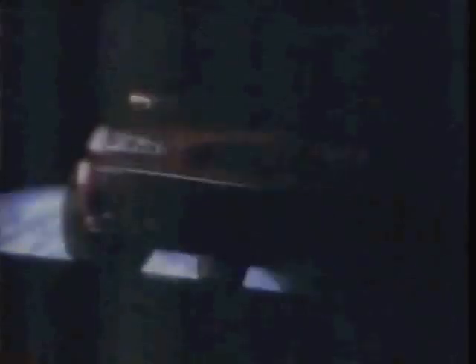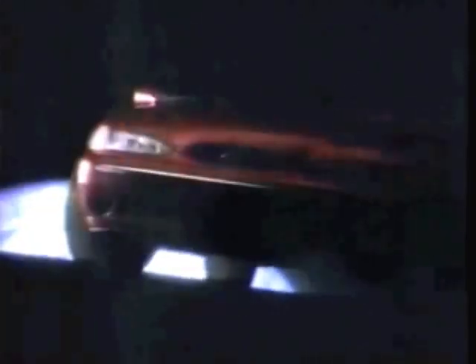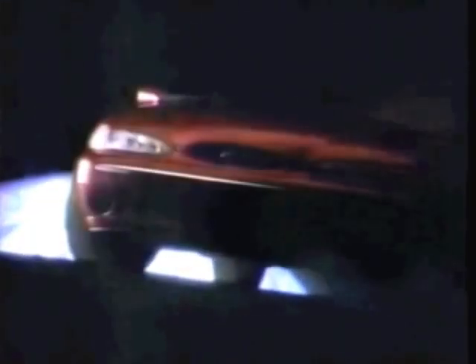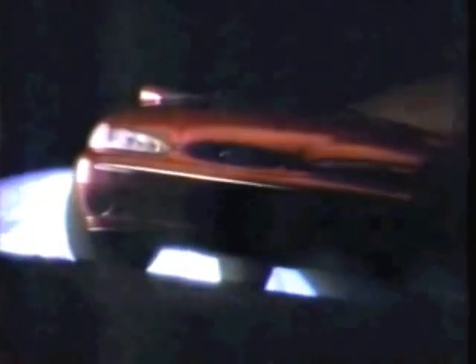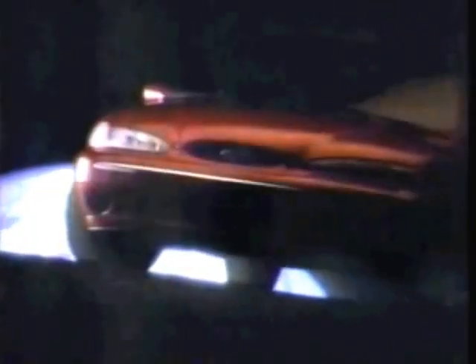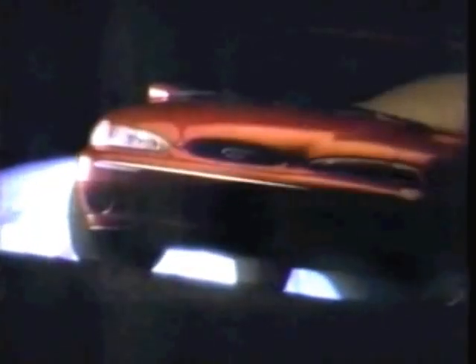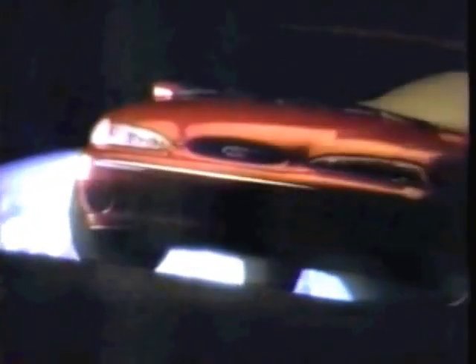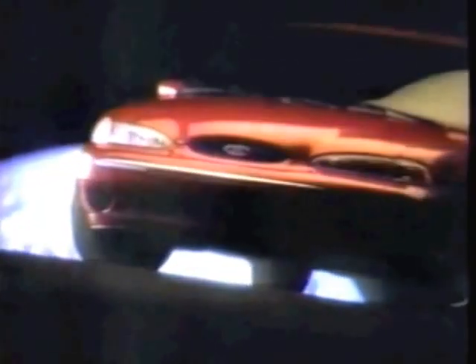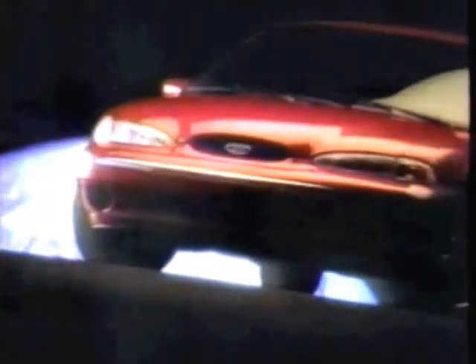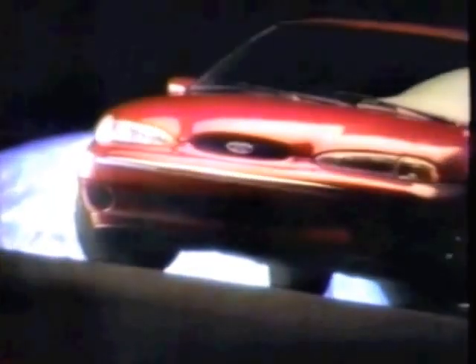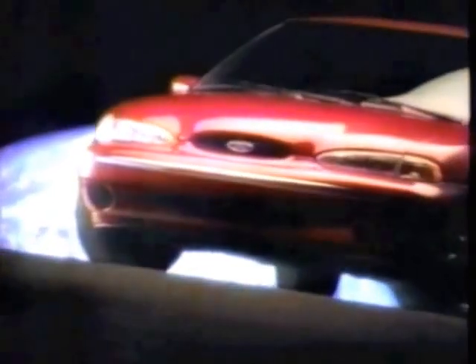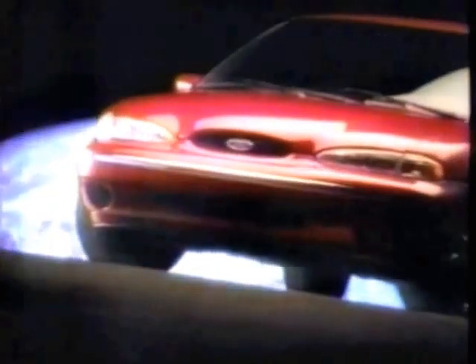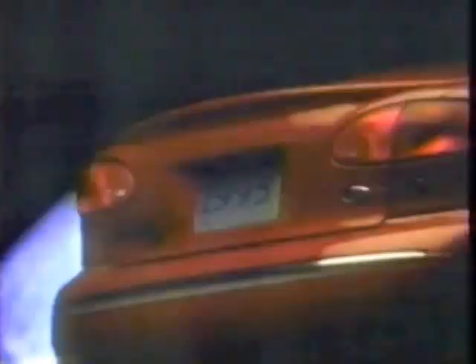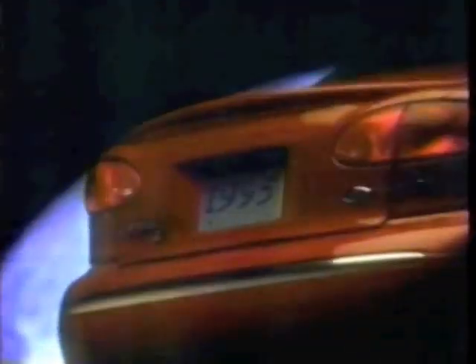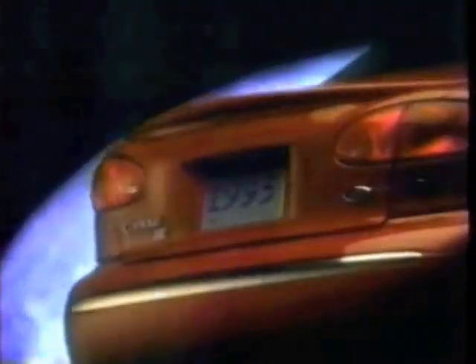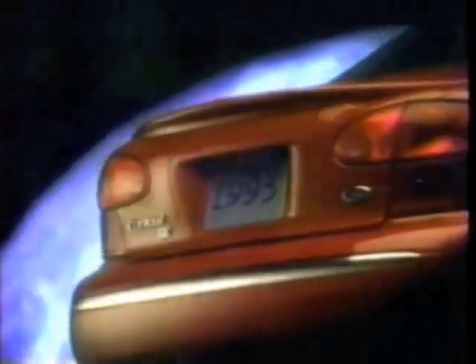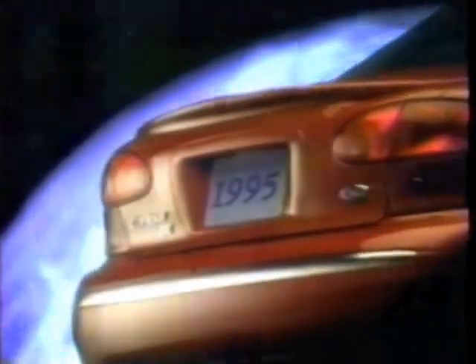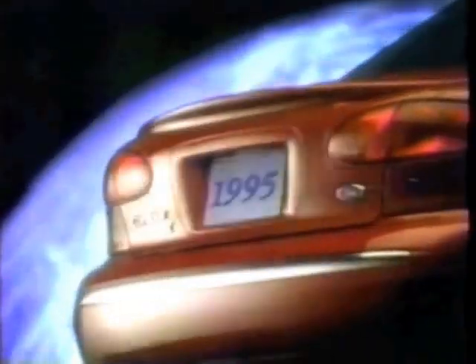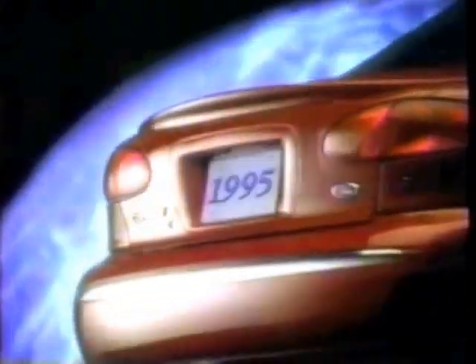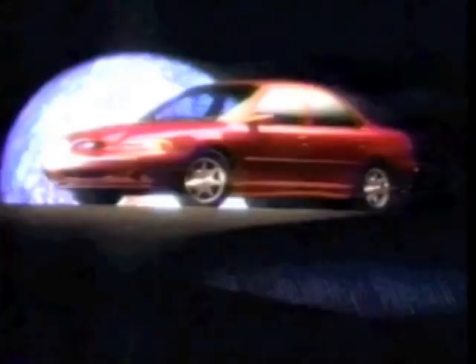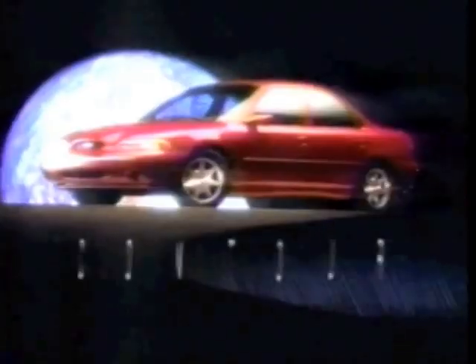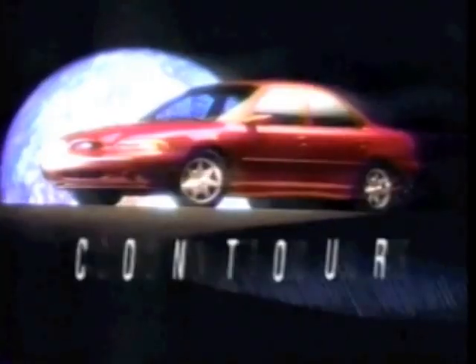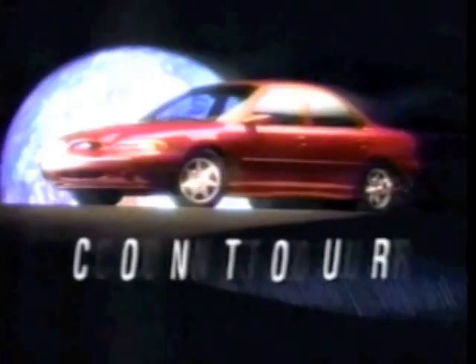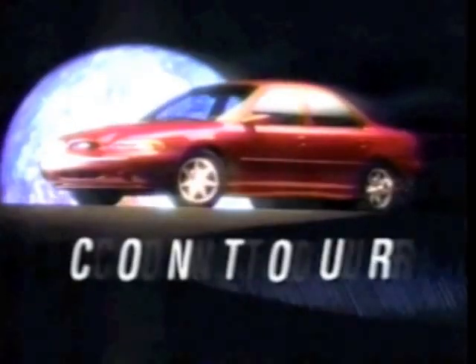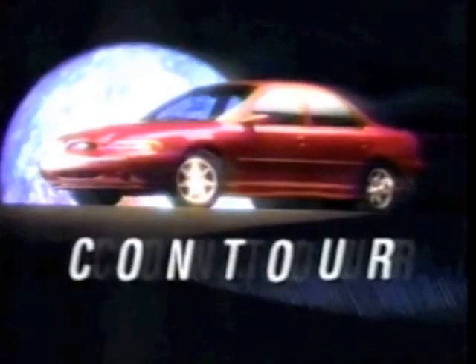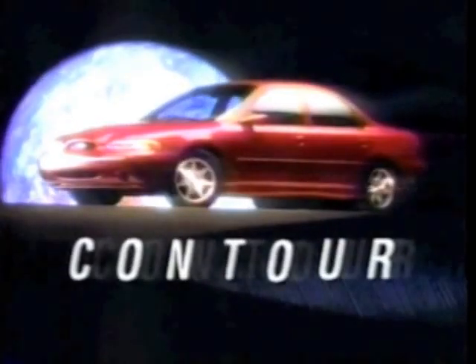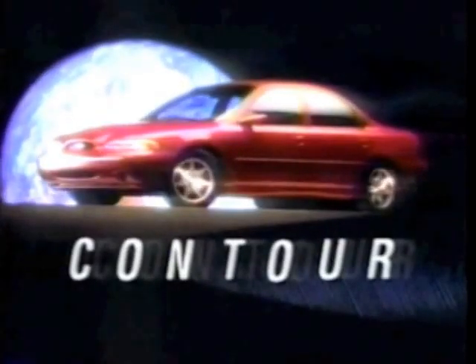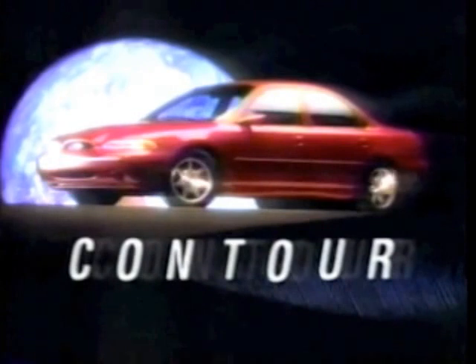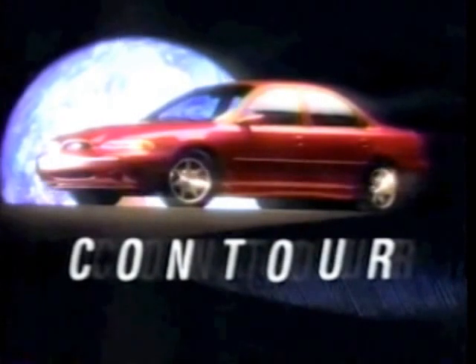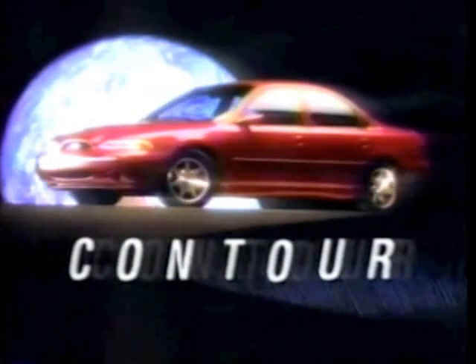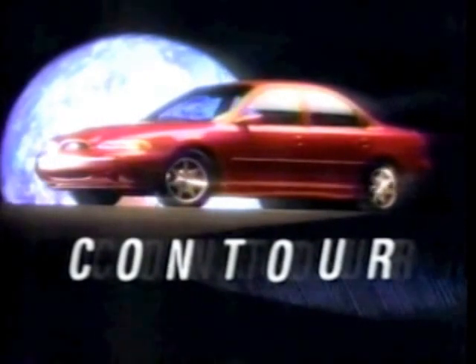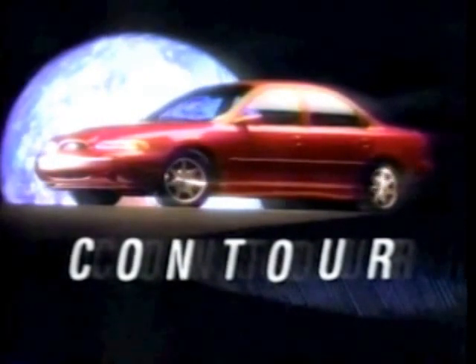Introducing Ford Contour. A world car for the 21st century.